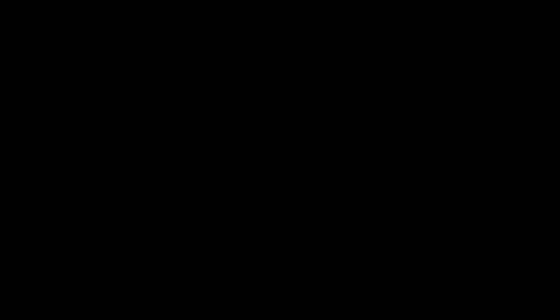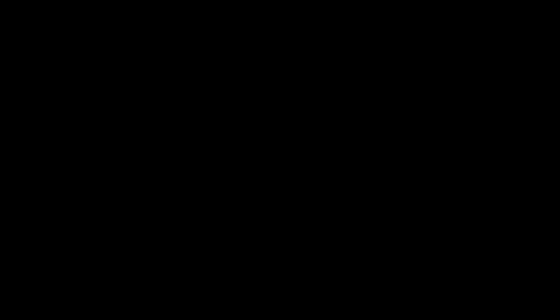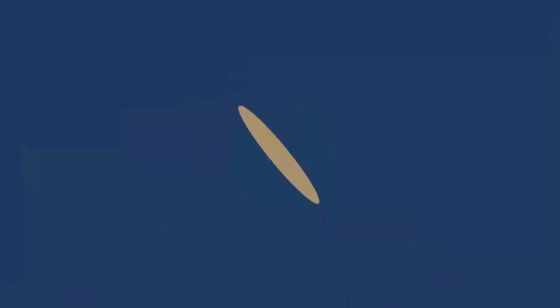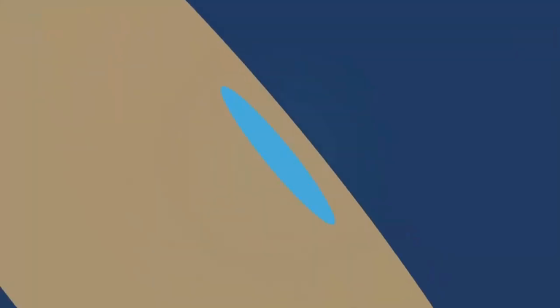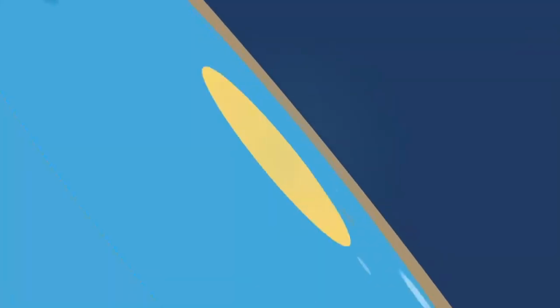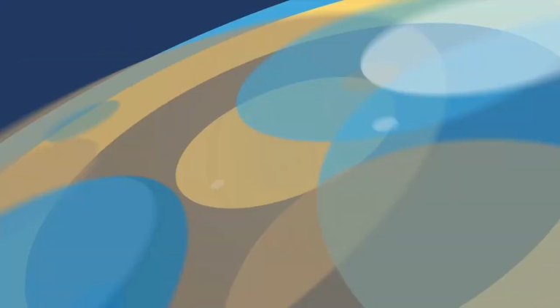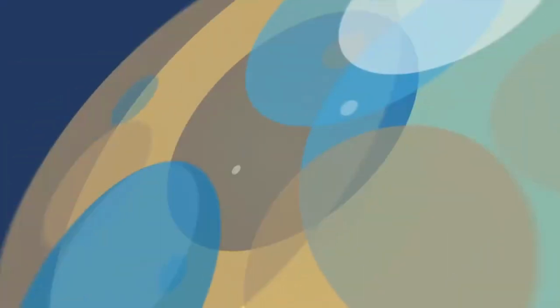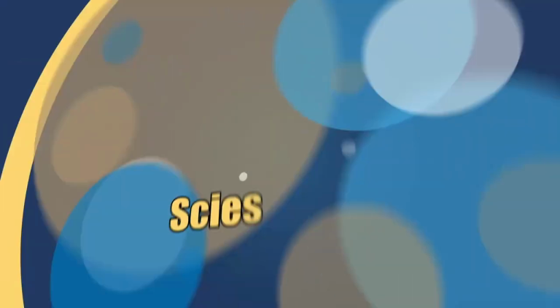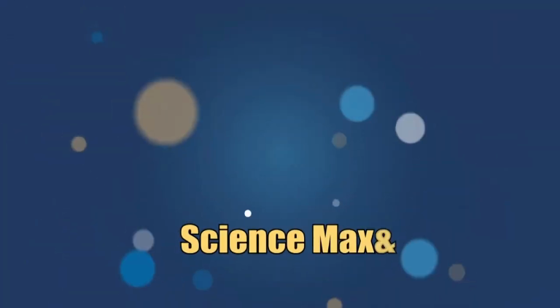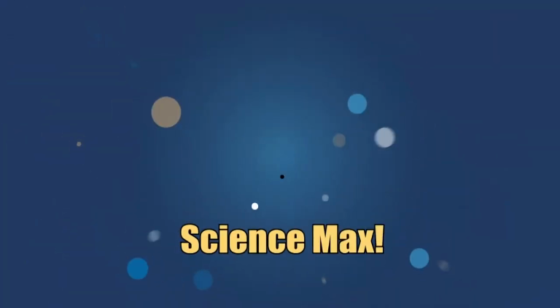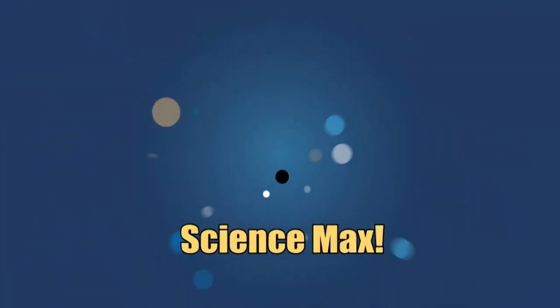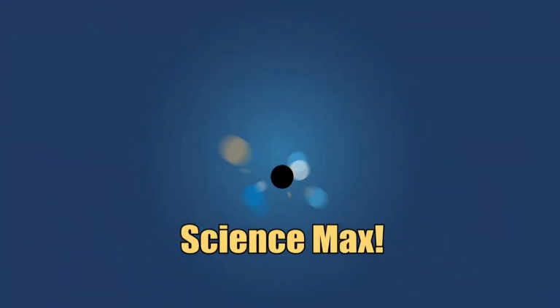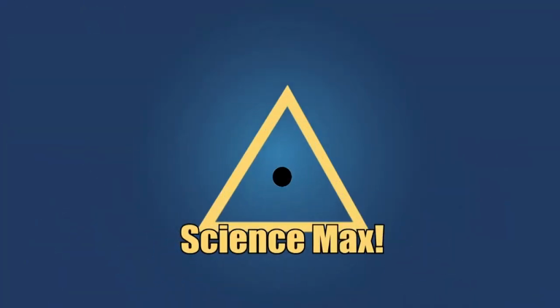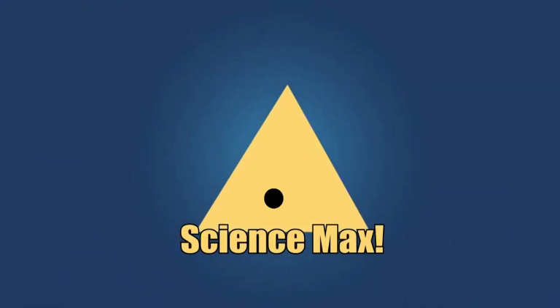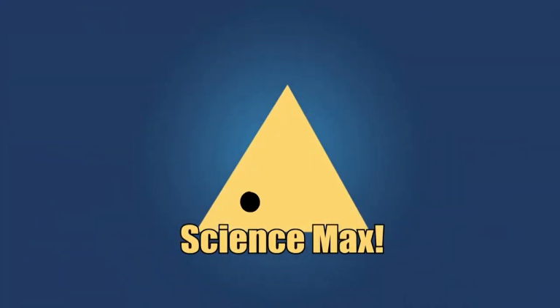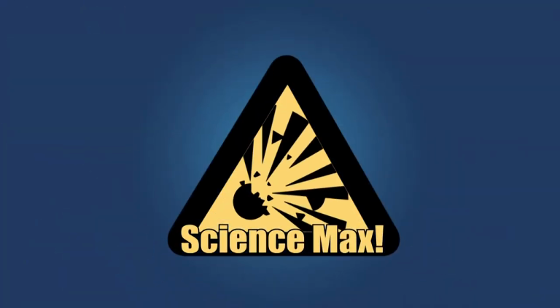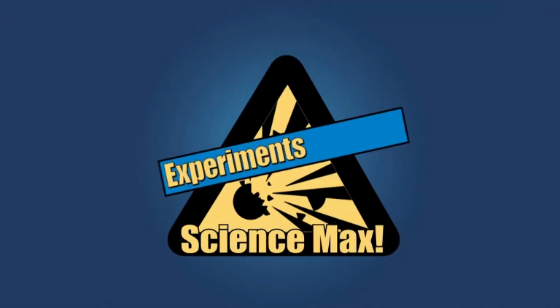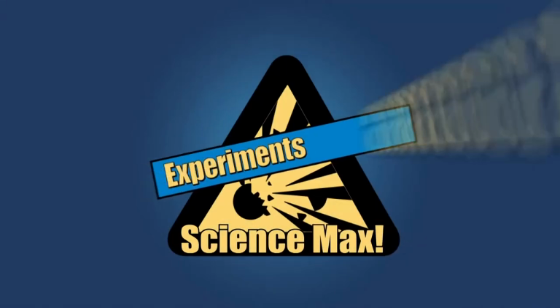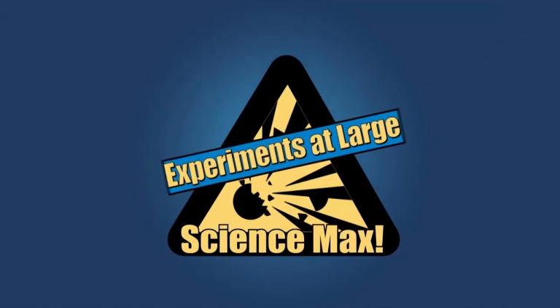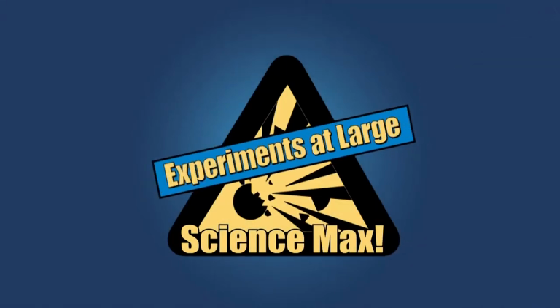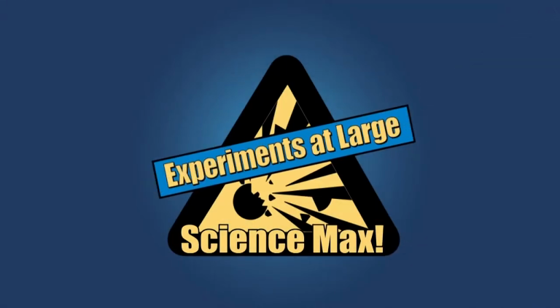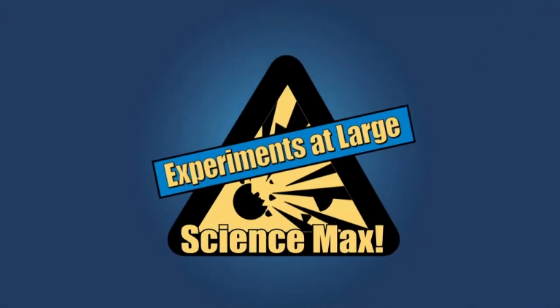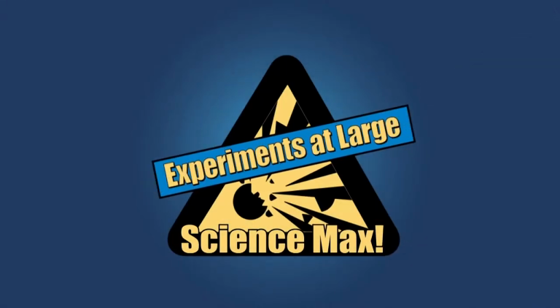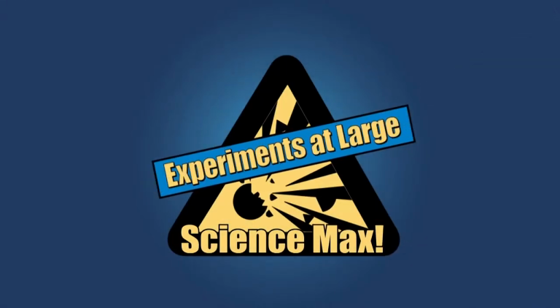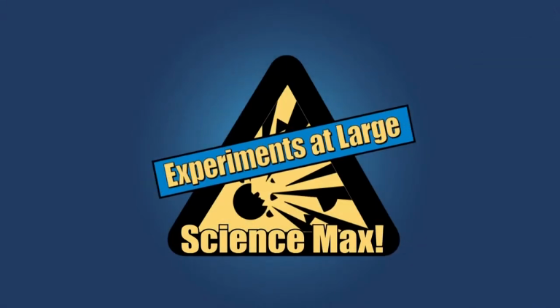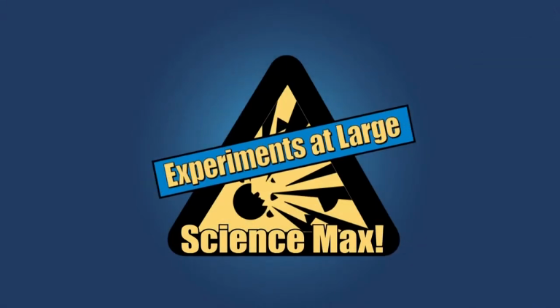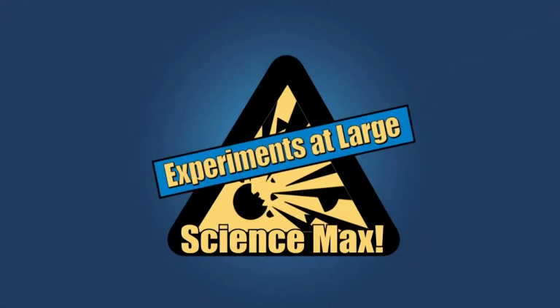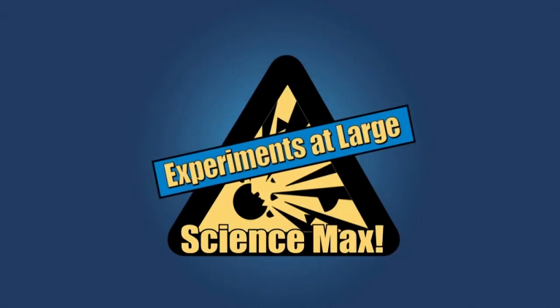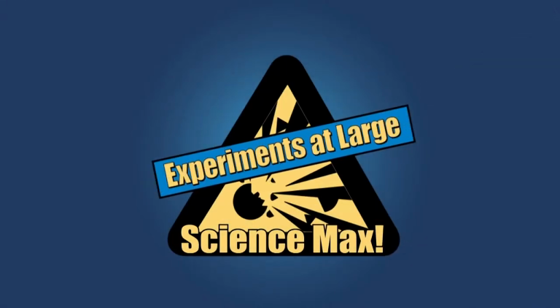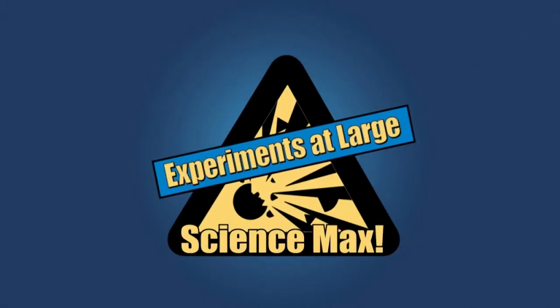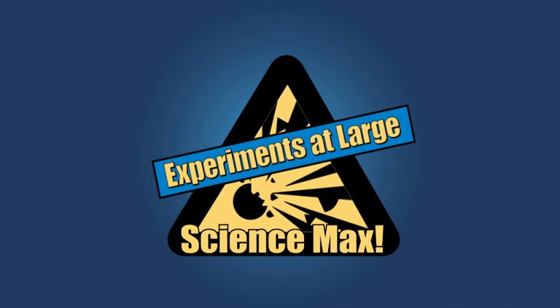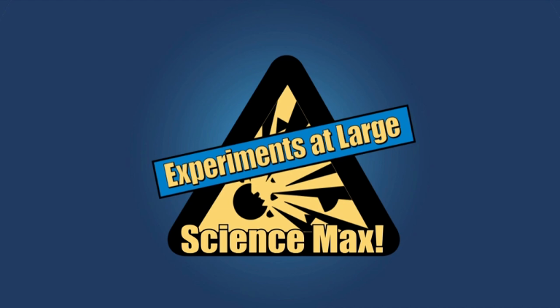This is Science Max. Experiments at Large. Science Max!